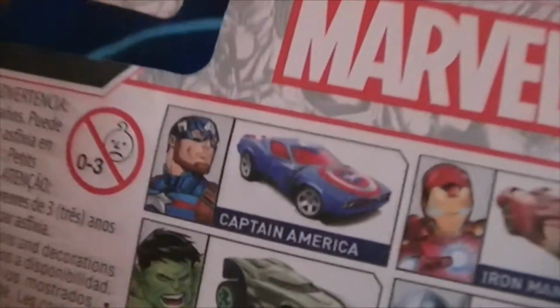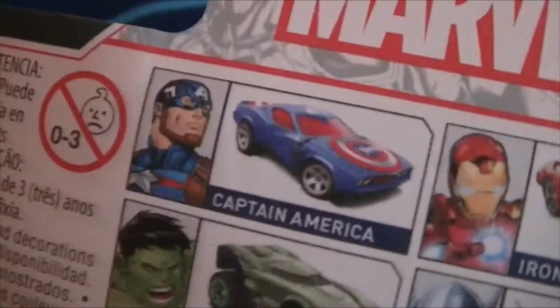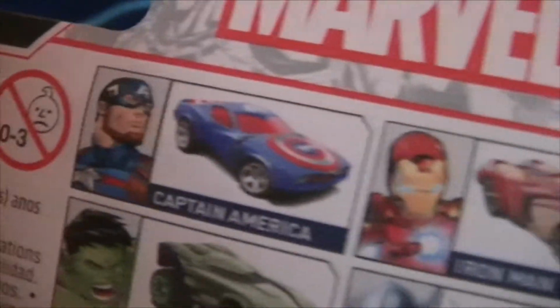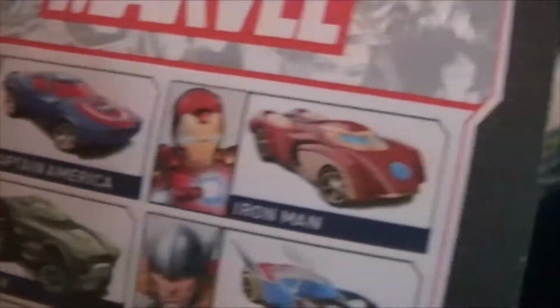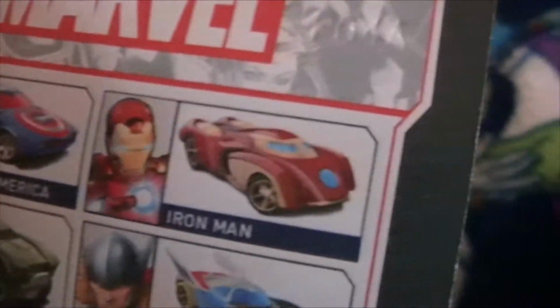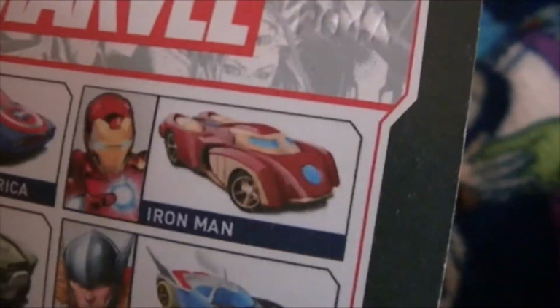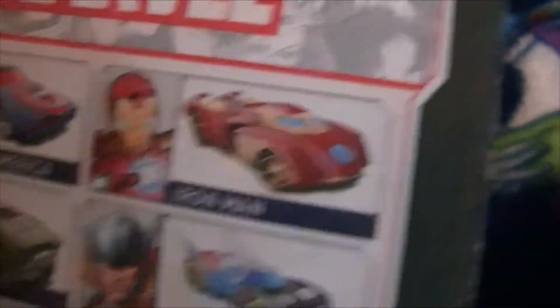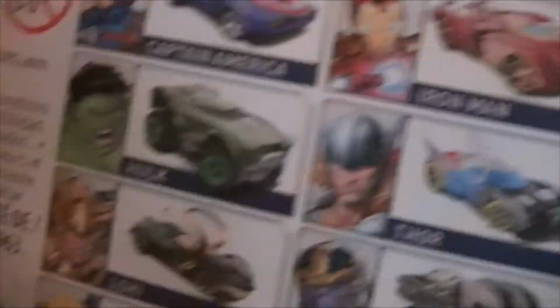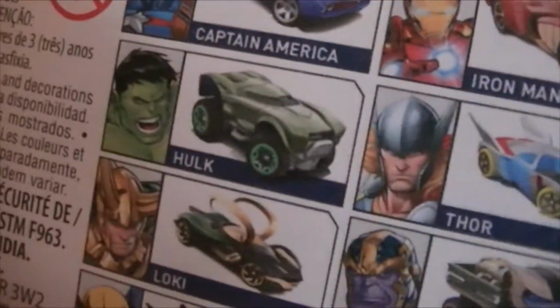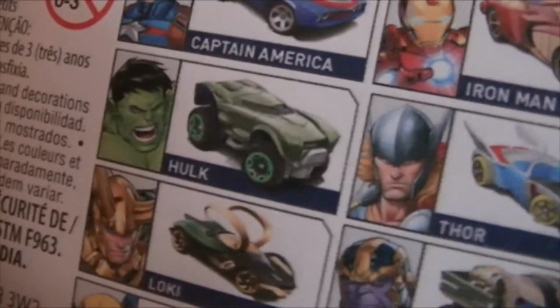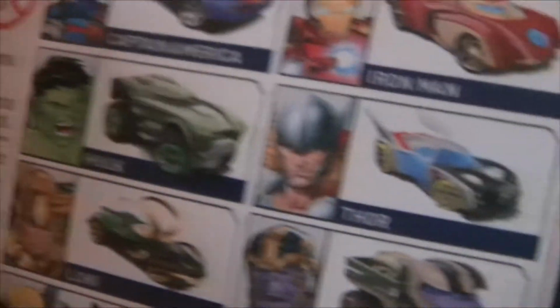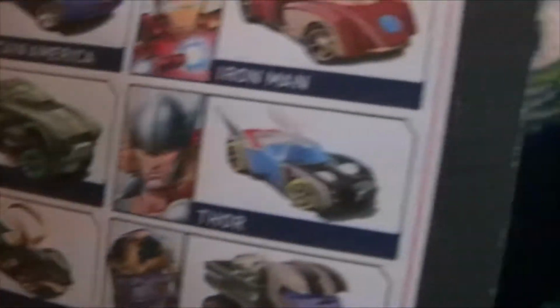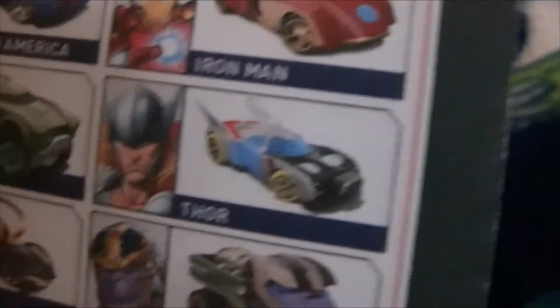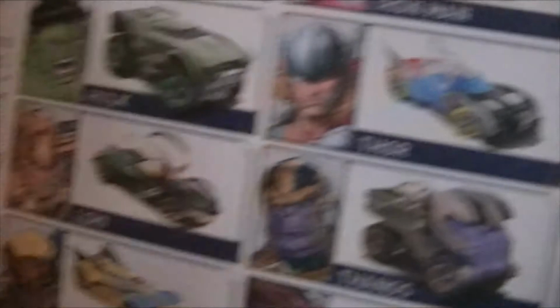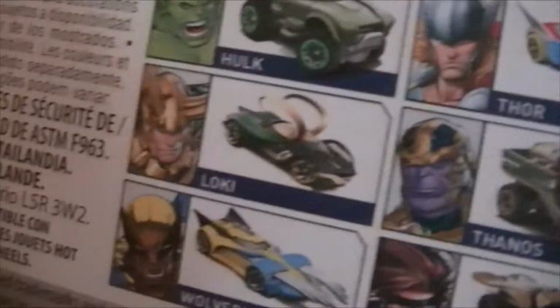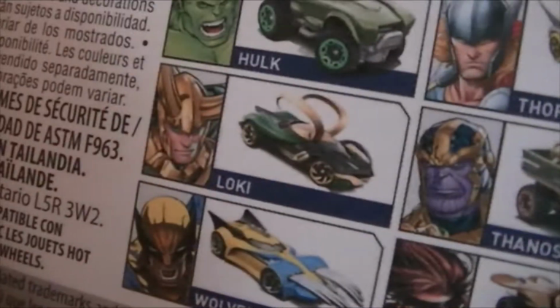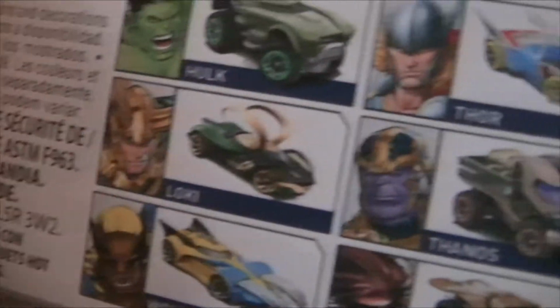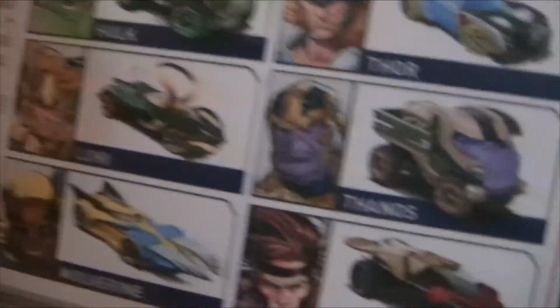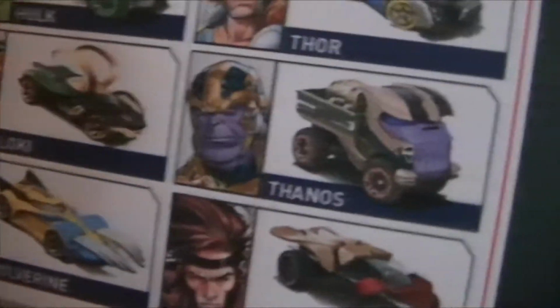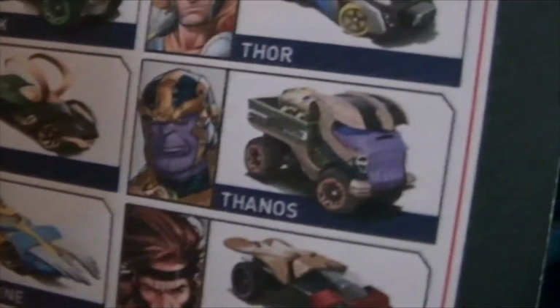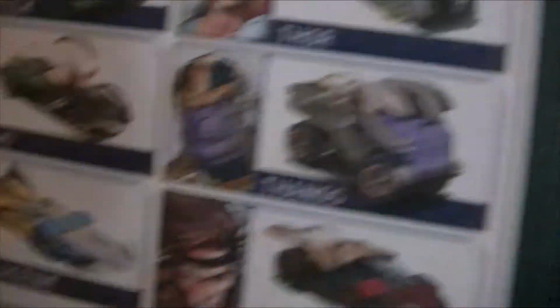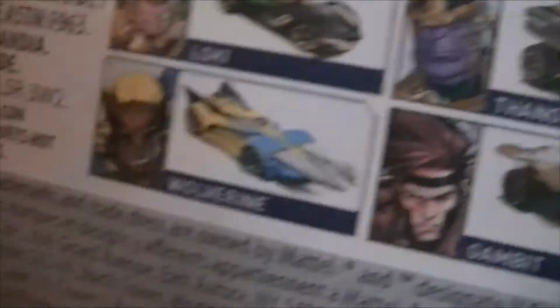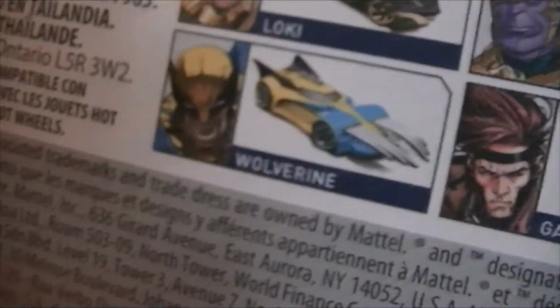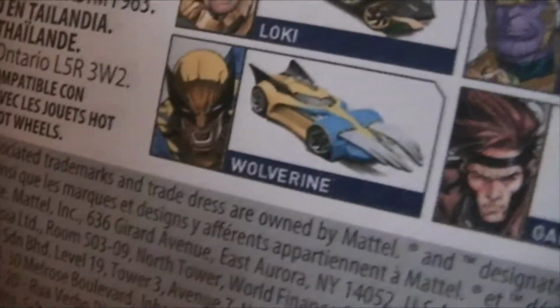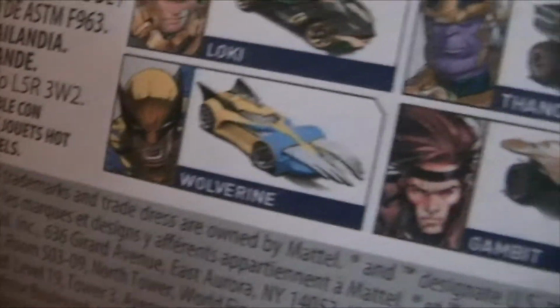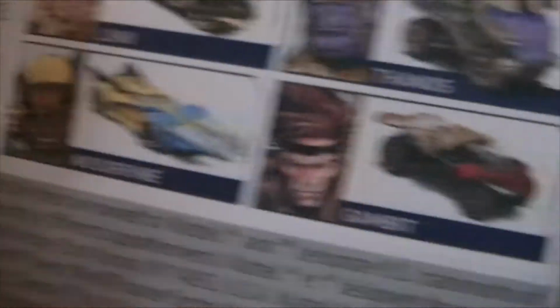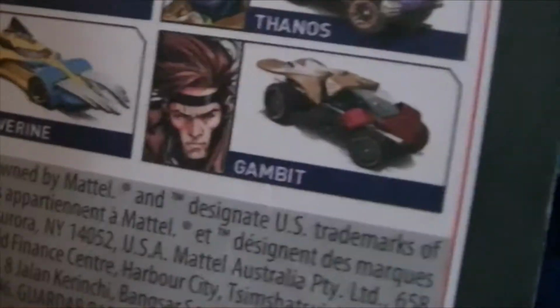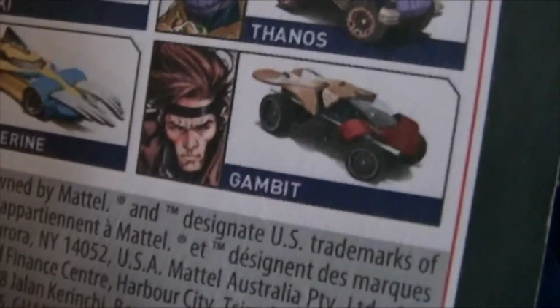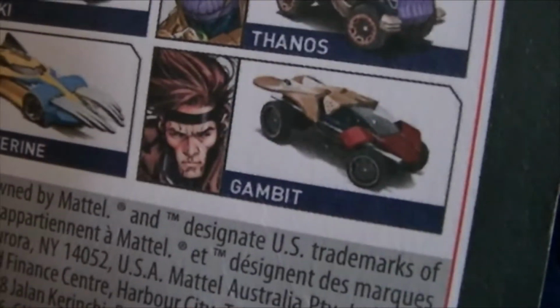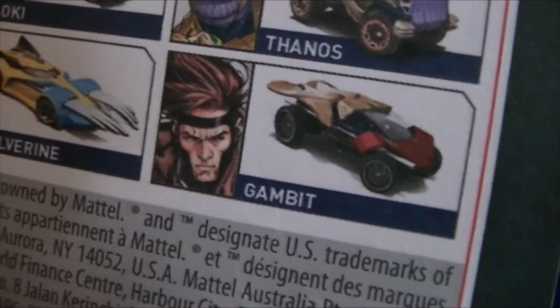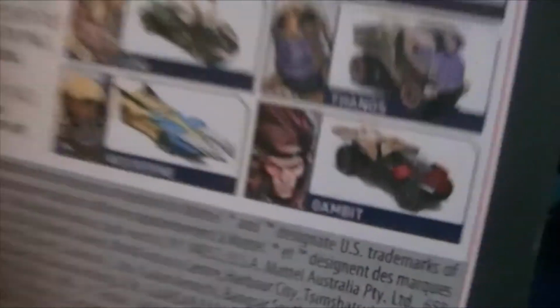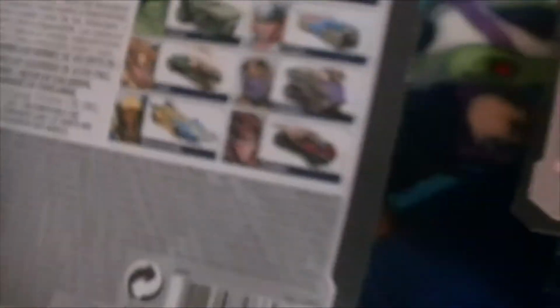The series includes: Captain America, Iron Man, The Hulk, Thor, Loki, Thanos, Wolverine, and Gambit.